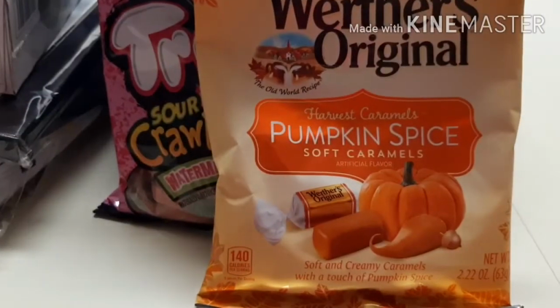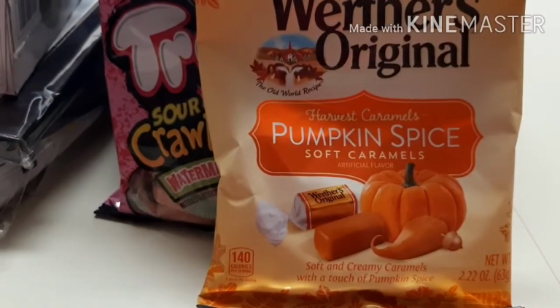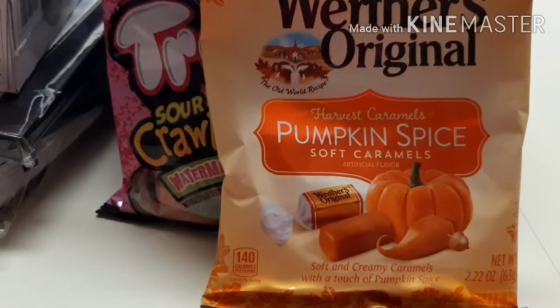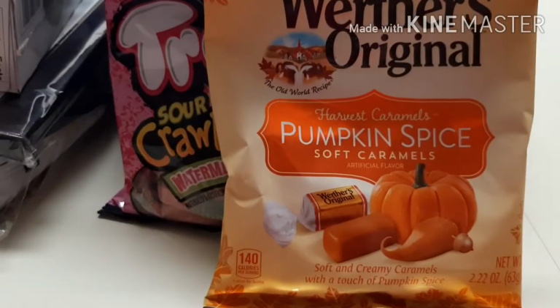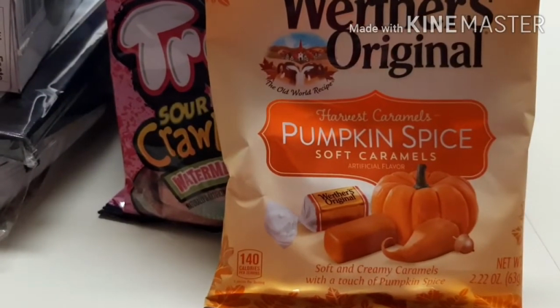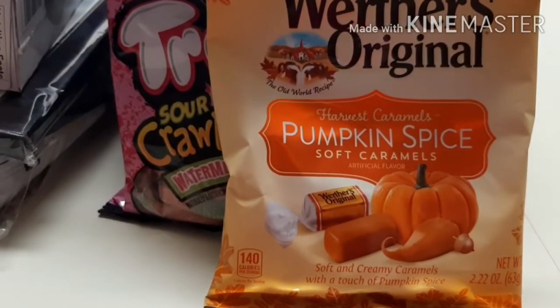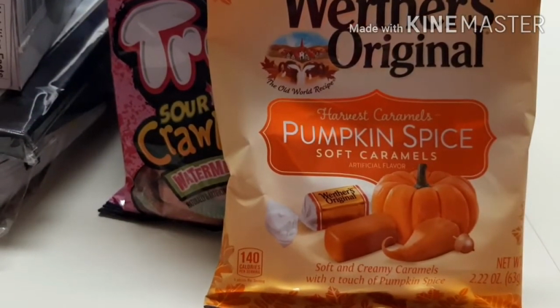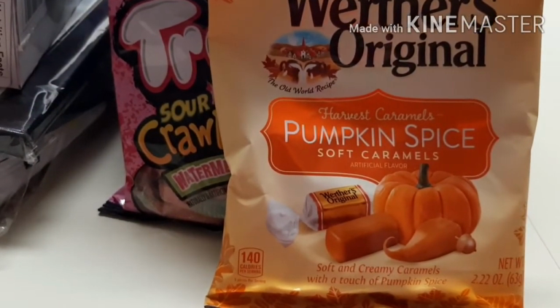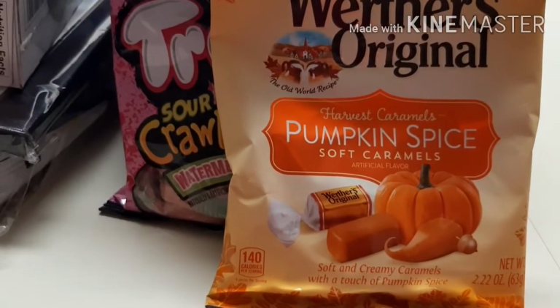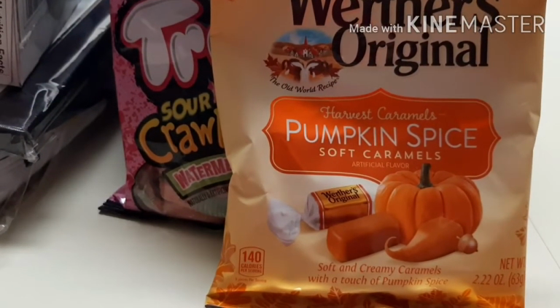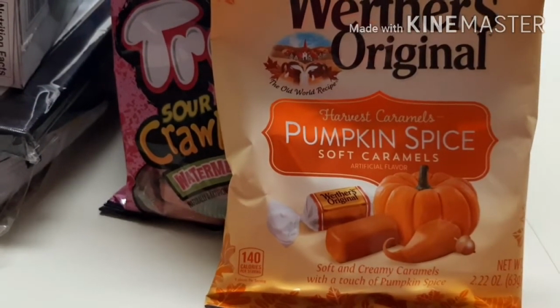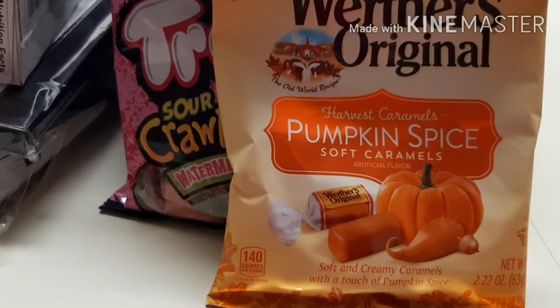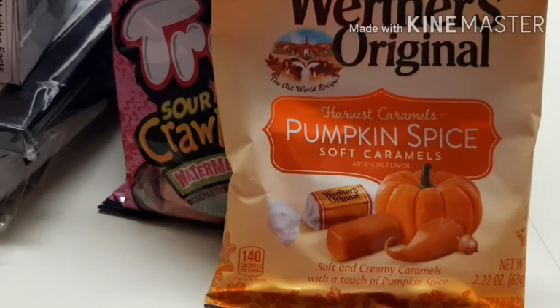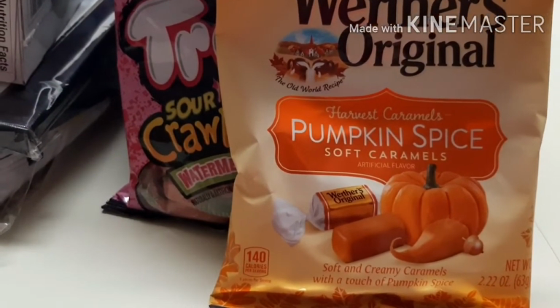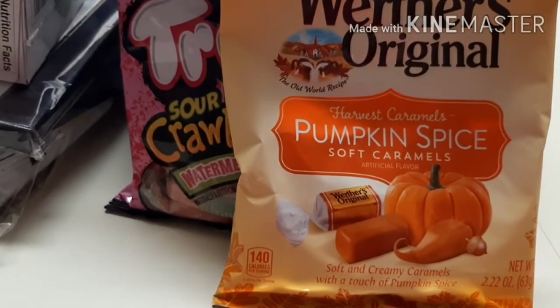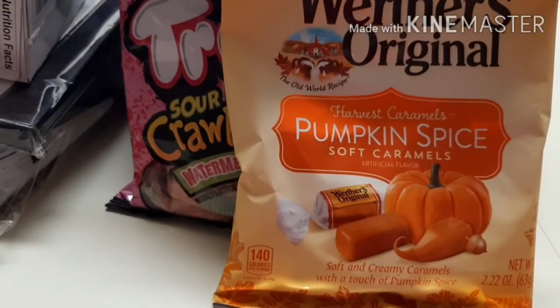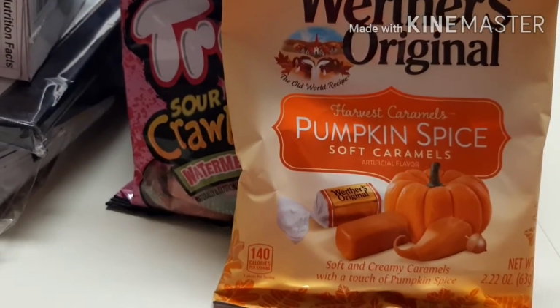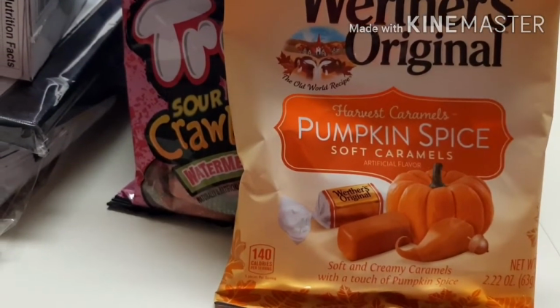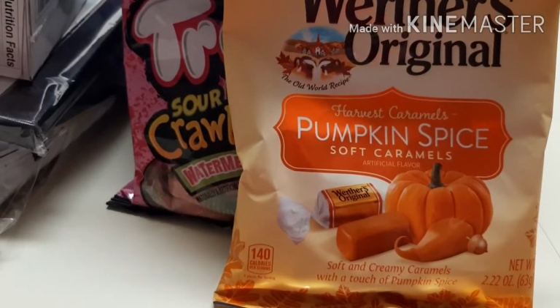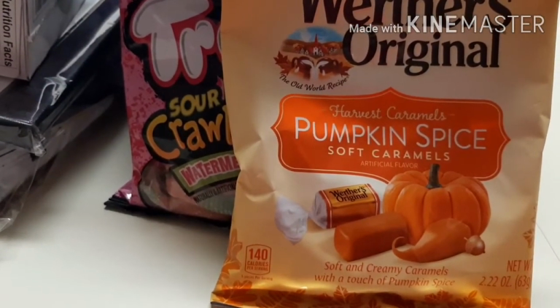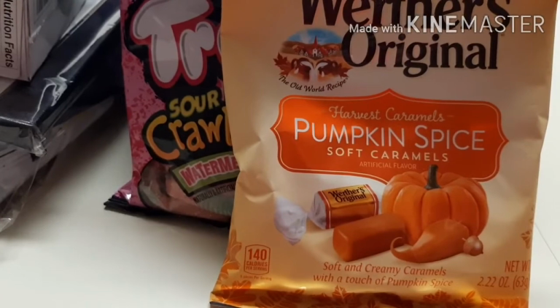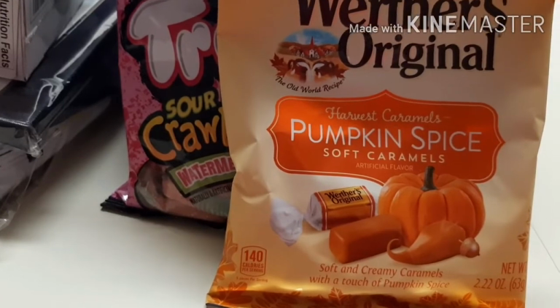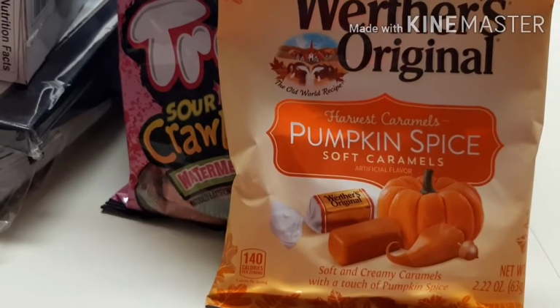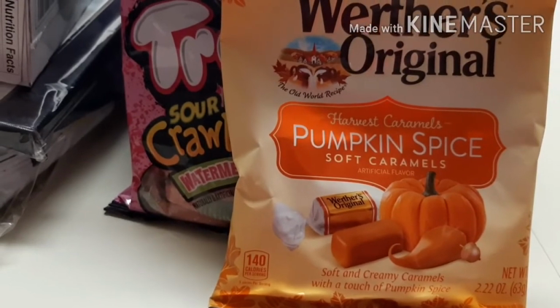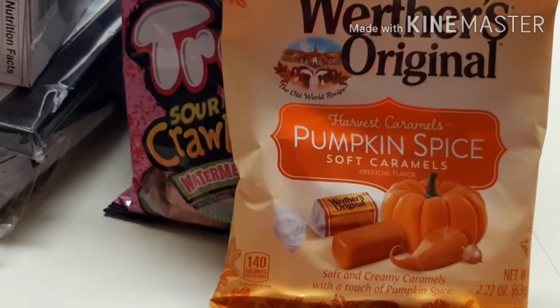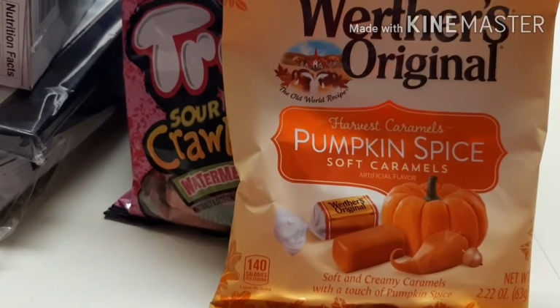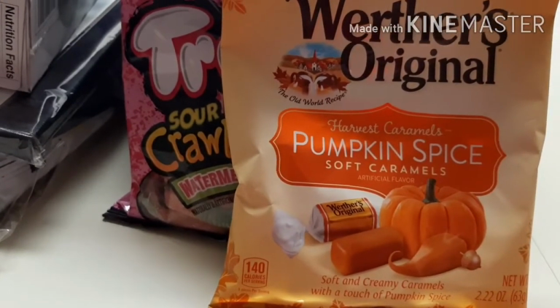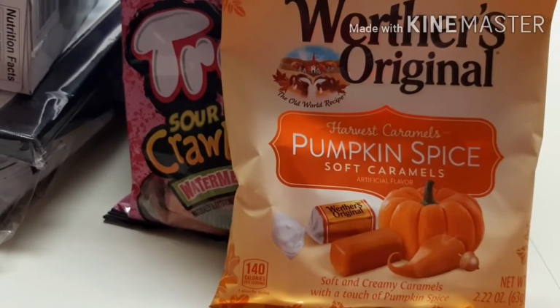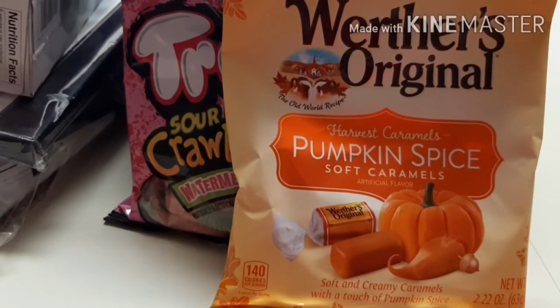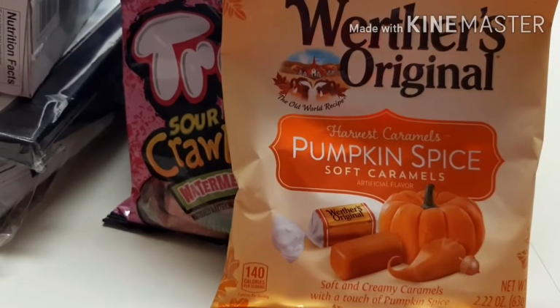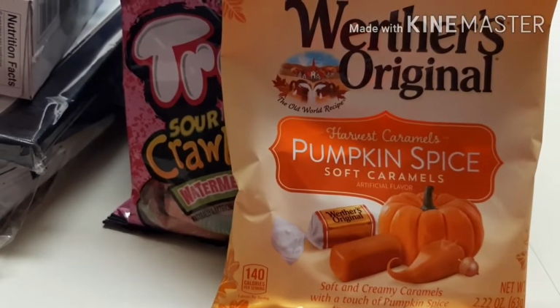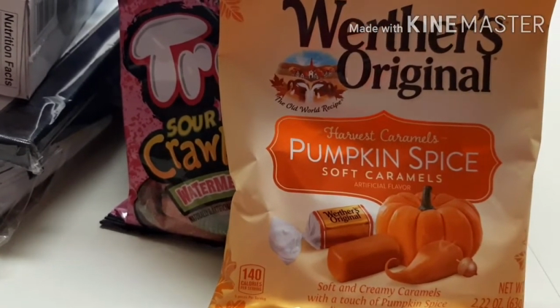Hi guys, welcome back to my channel. Today I'm doing a Dollar Tree haul and a few things I picked up at Walmart.